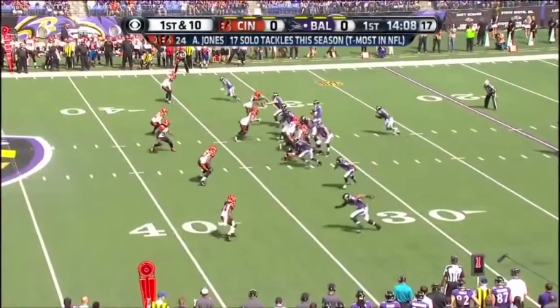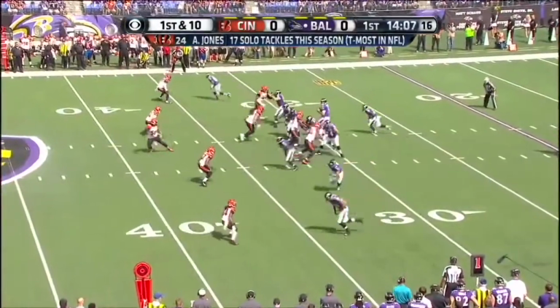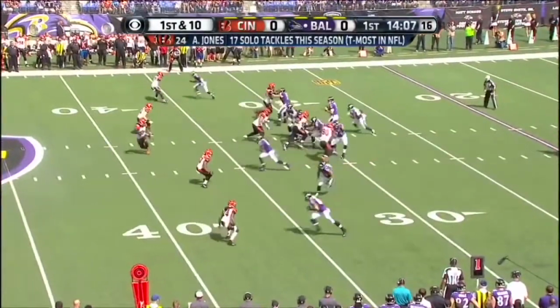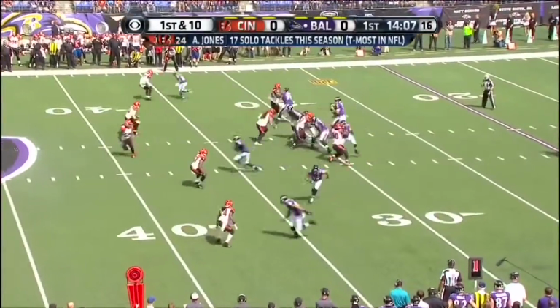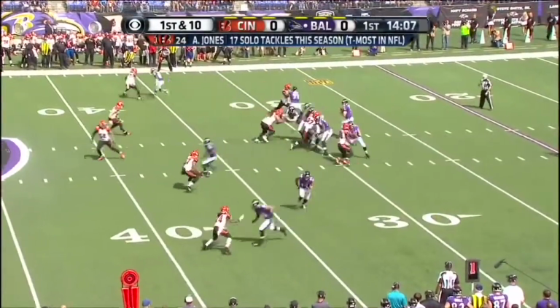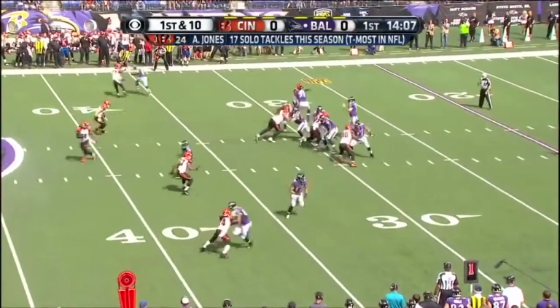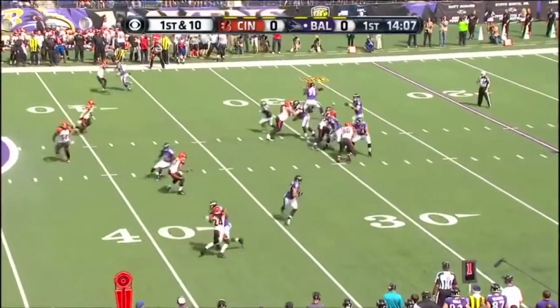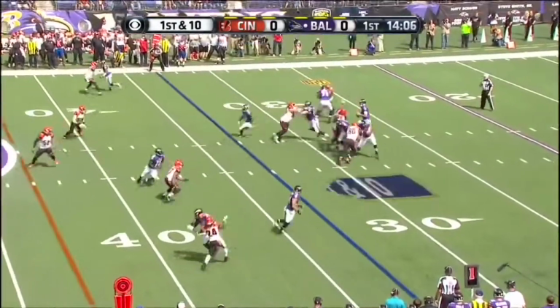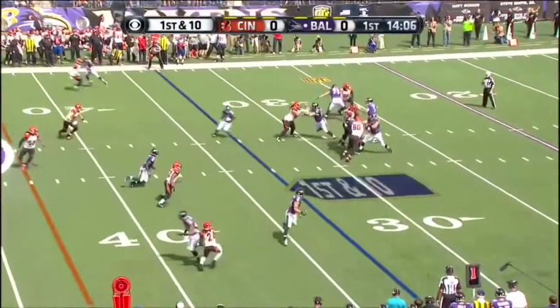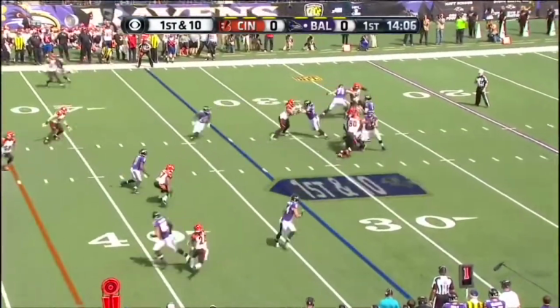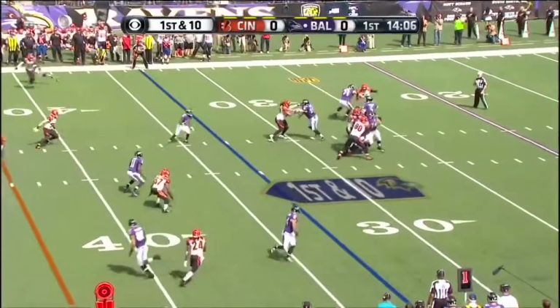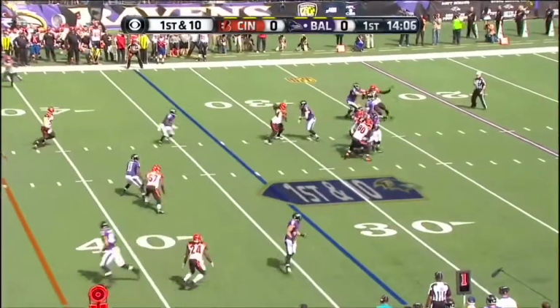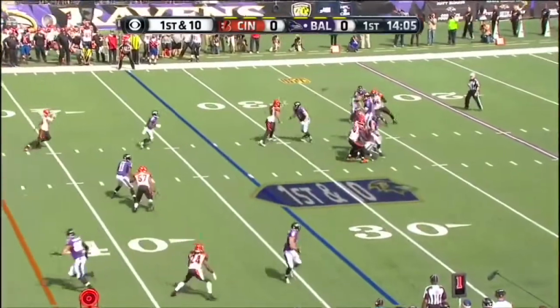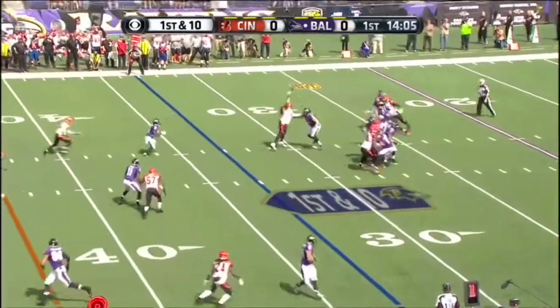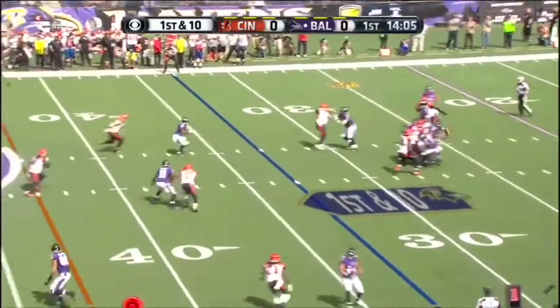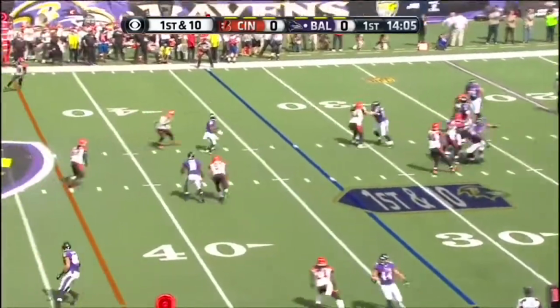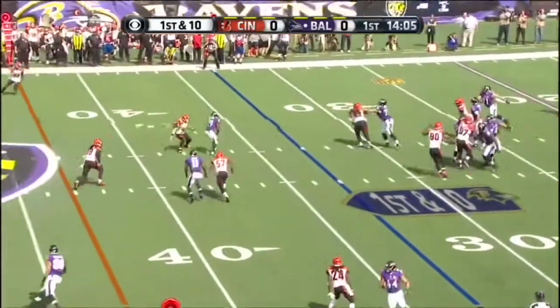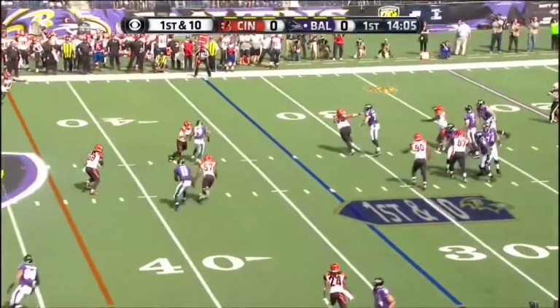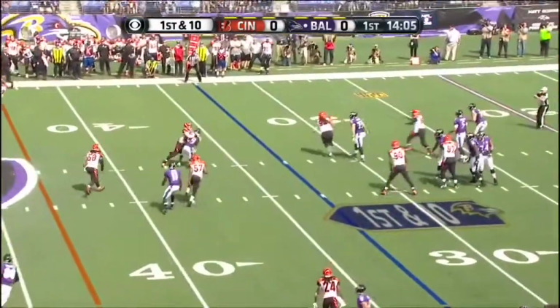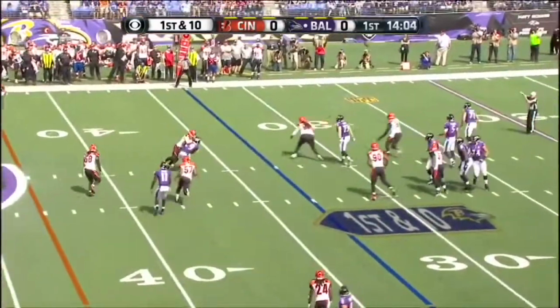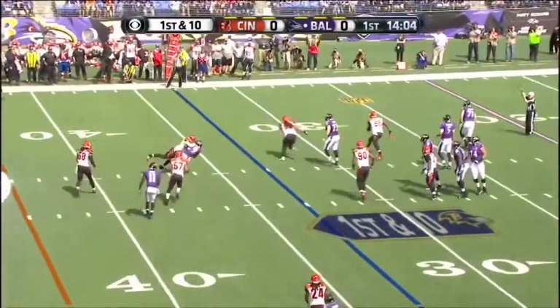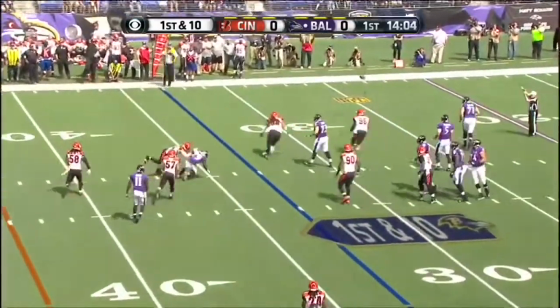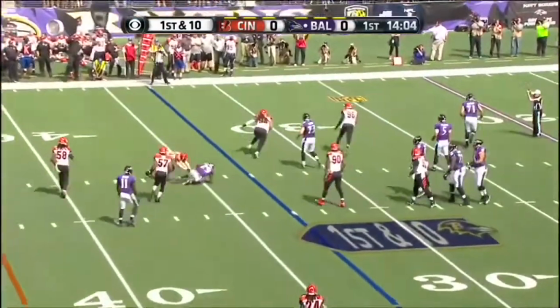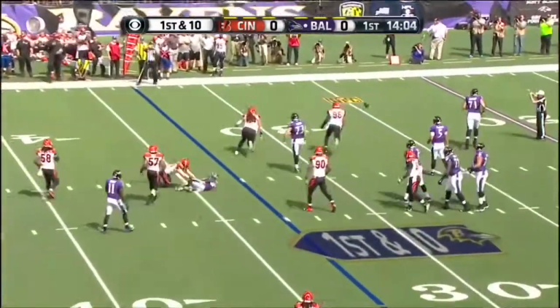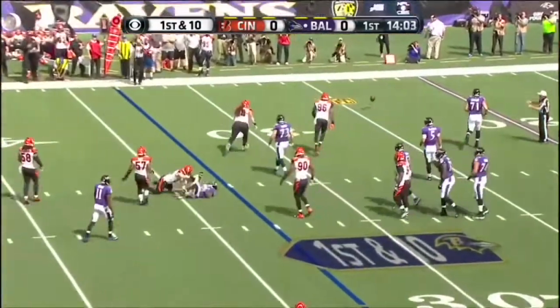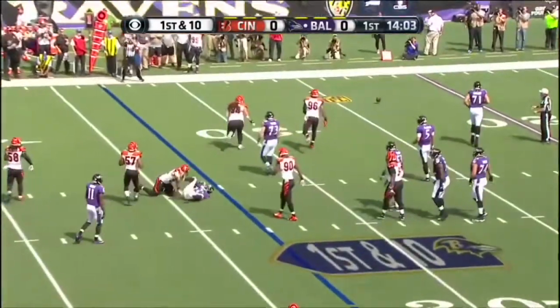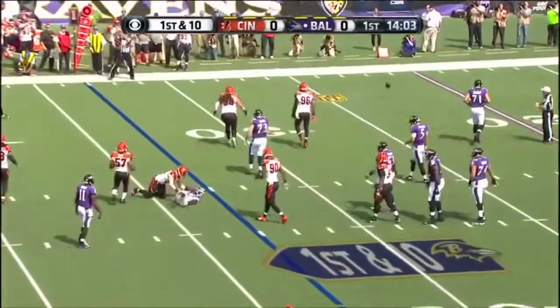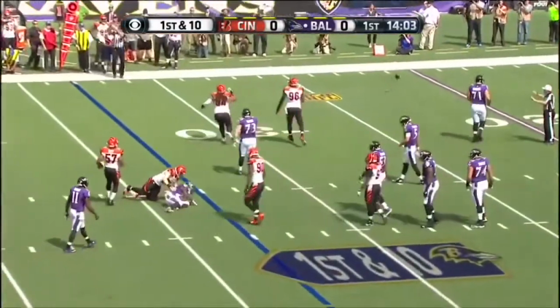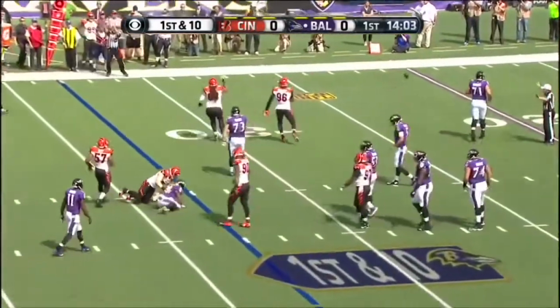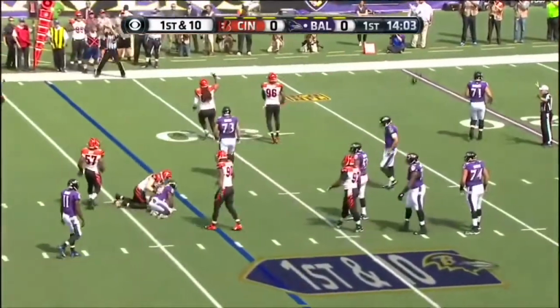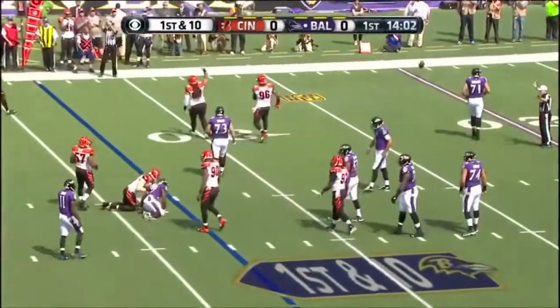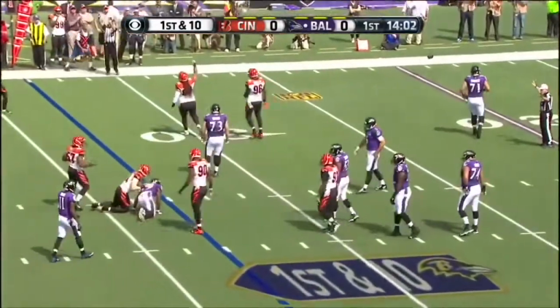First and ten. Flacco pump fakes, gets rid of it, it's batted up in the air, and incomplete.